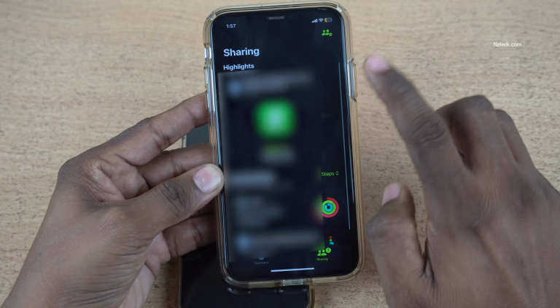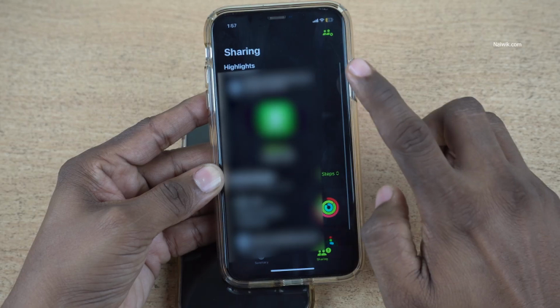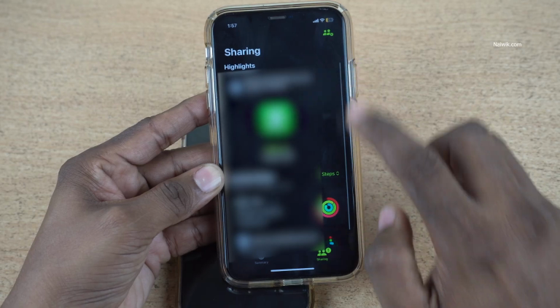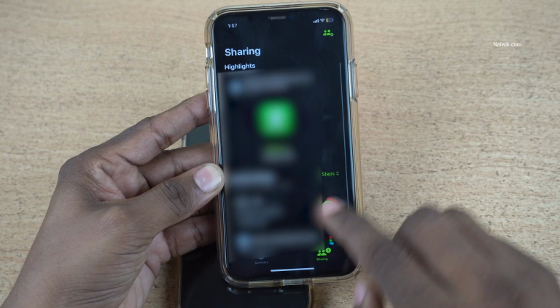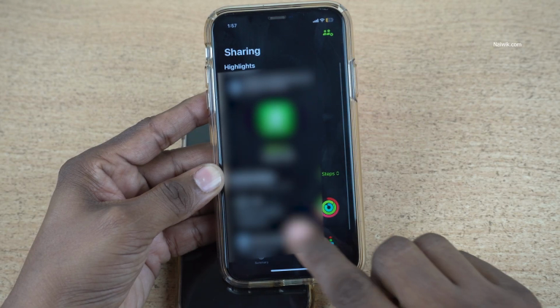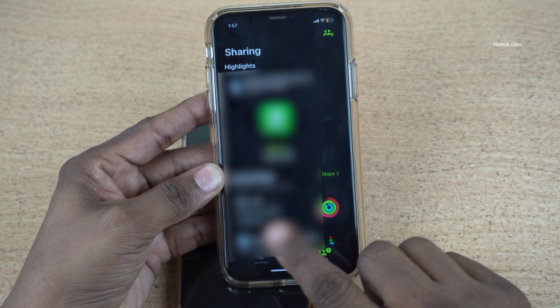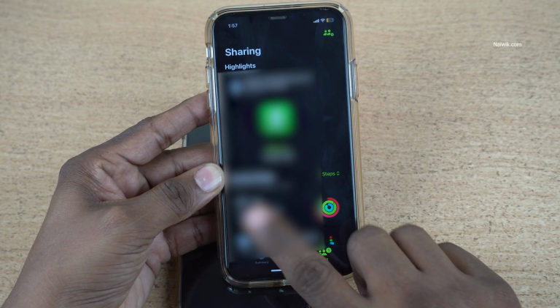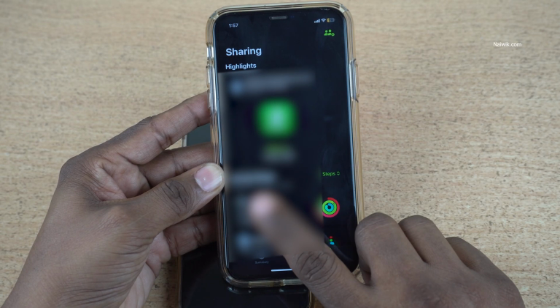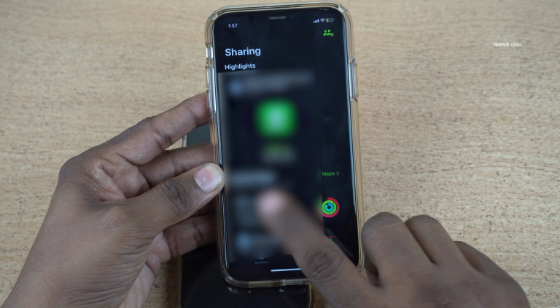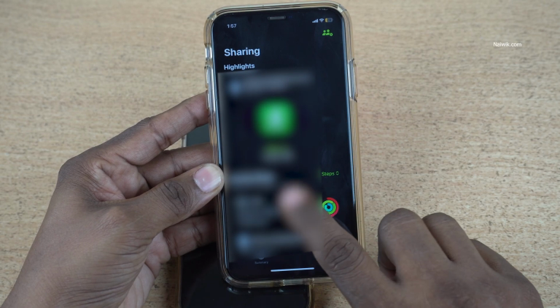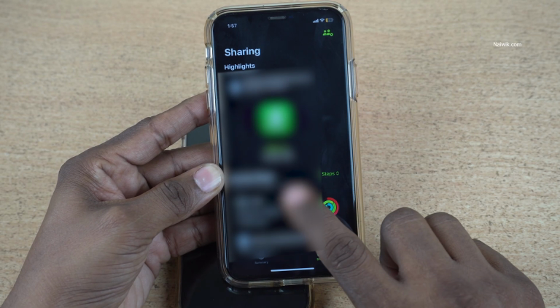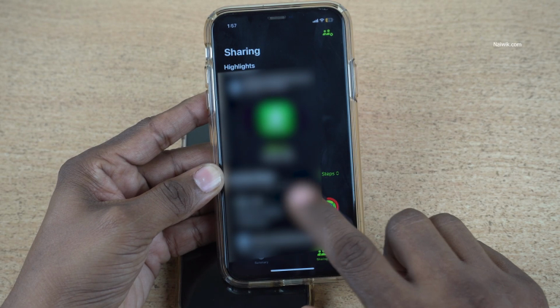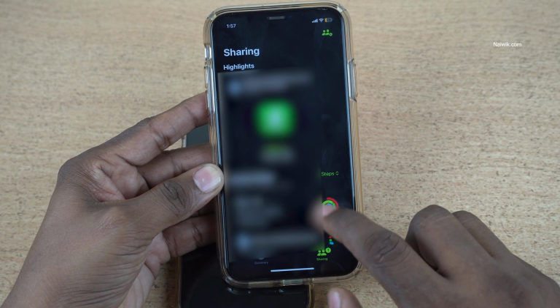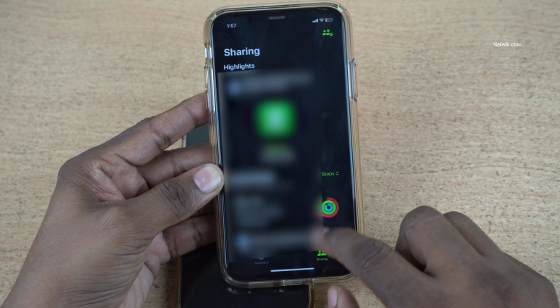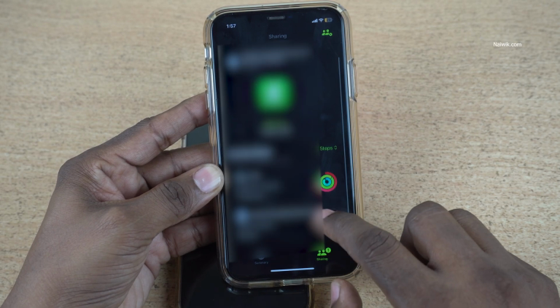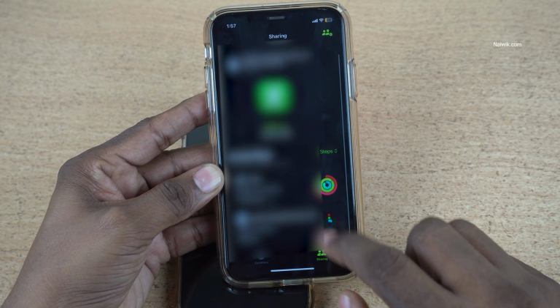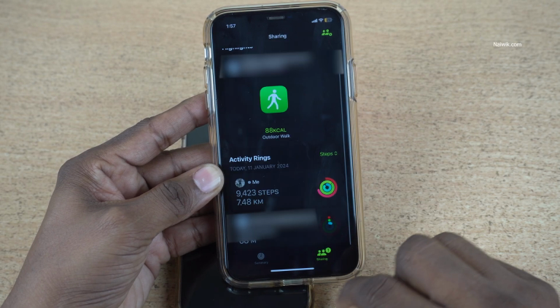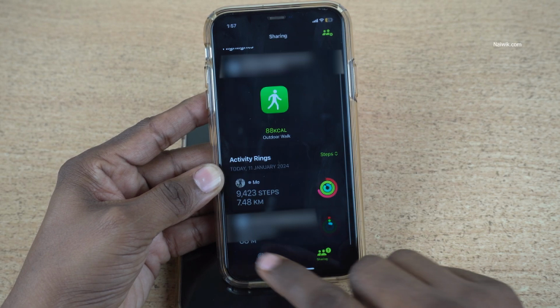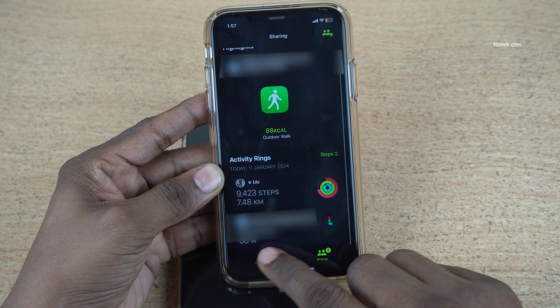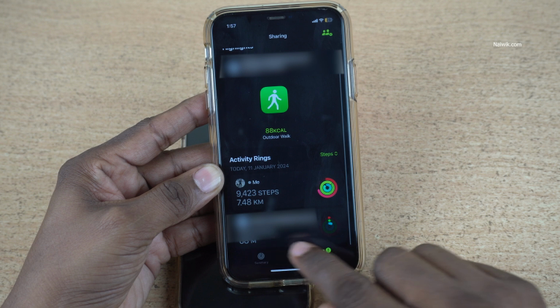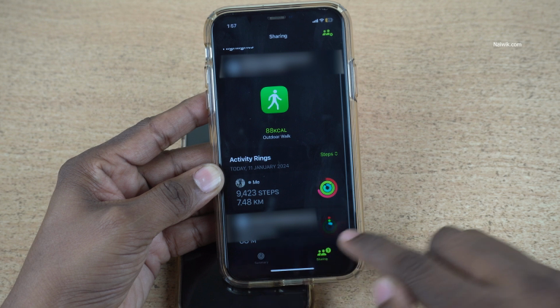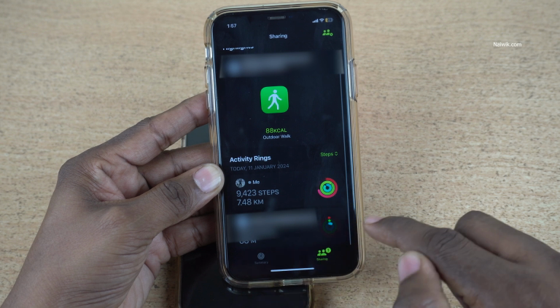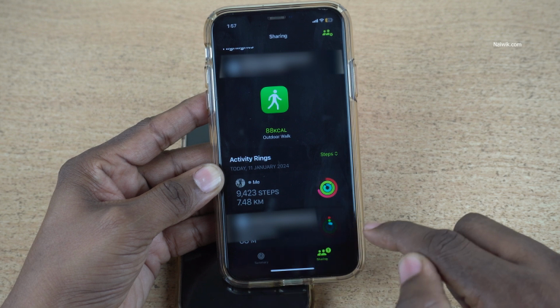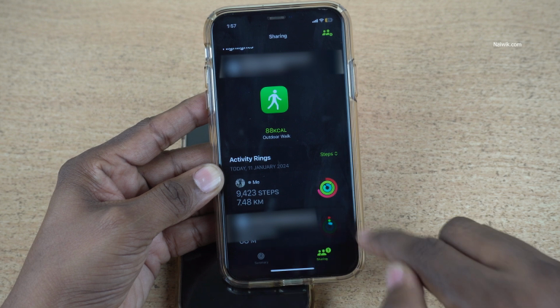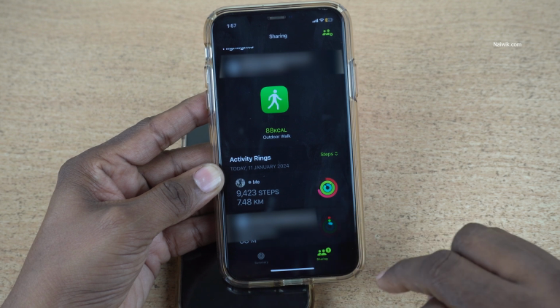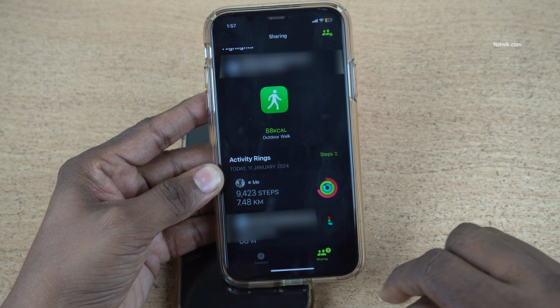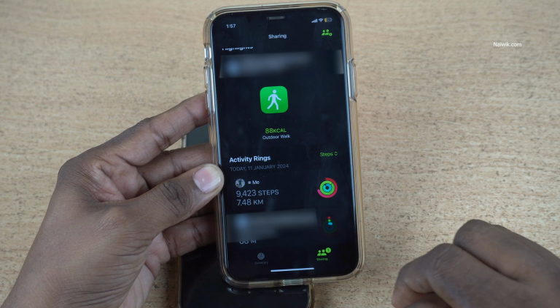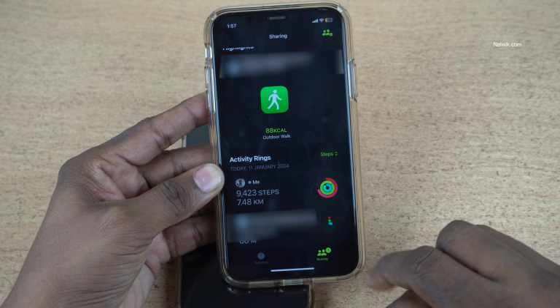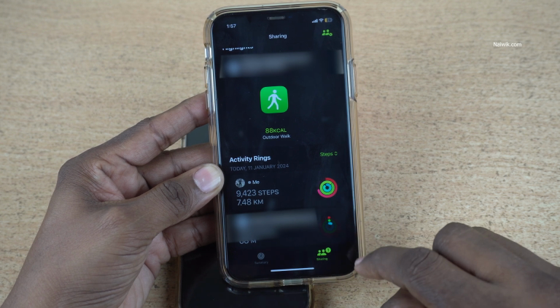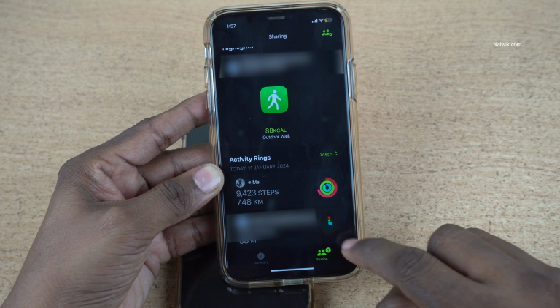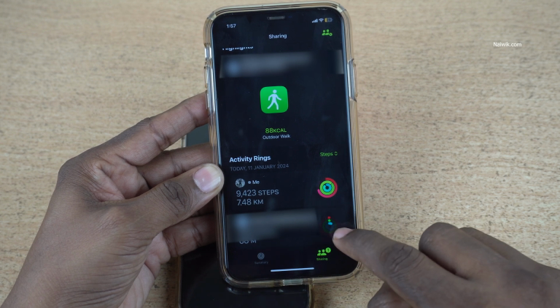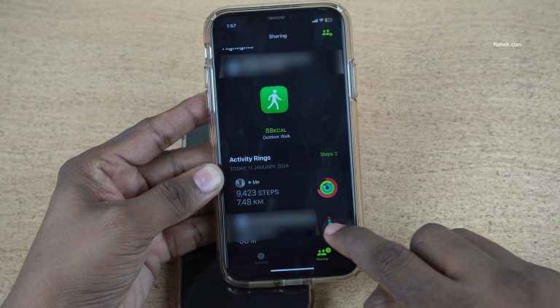Now under Sharing, you will find your activity rings. Under that, you have your friend or family member's fitness activity.